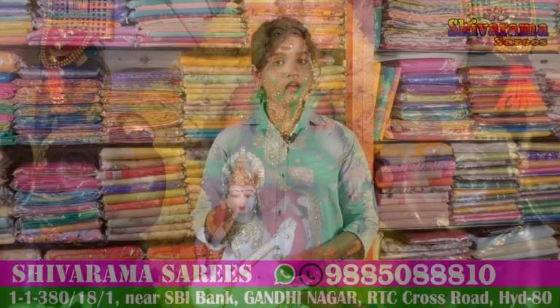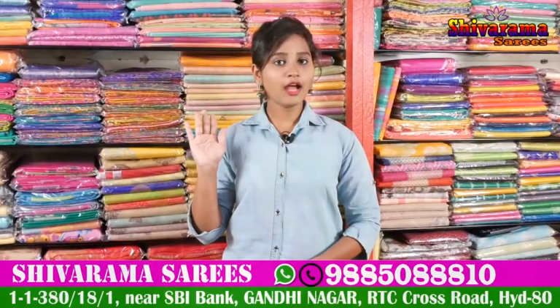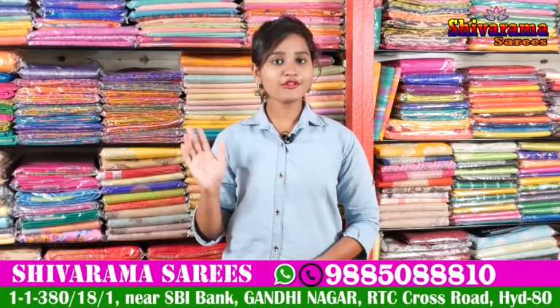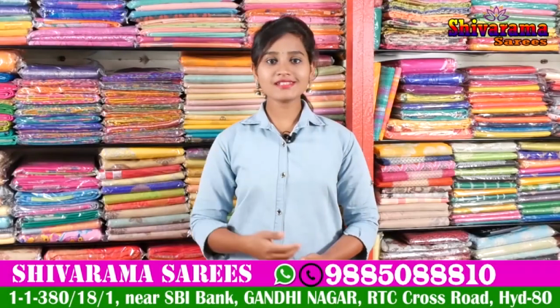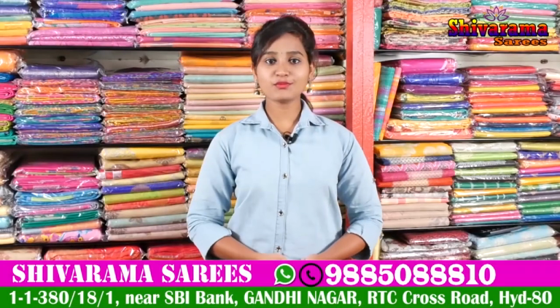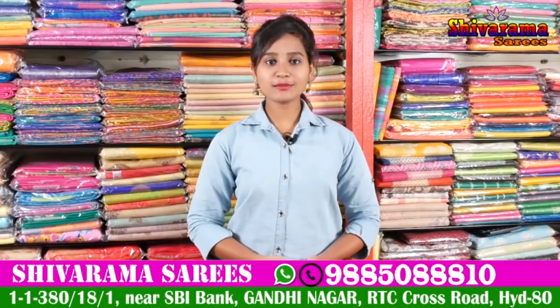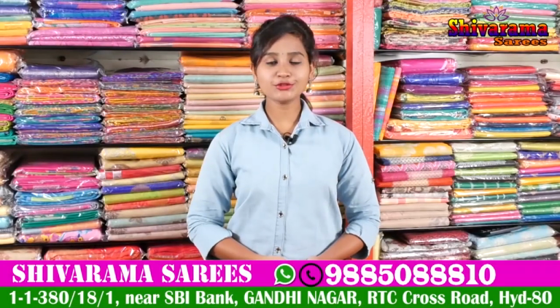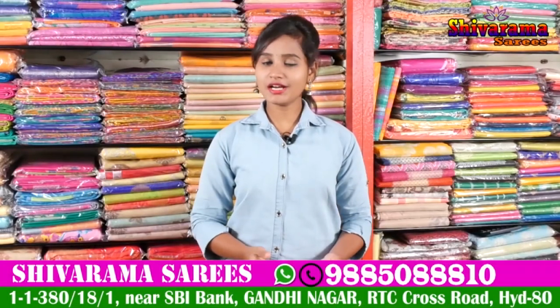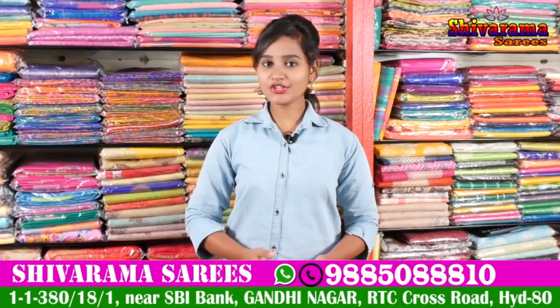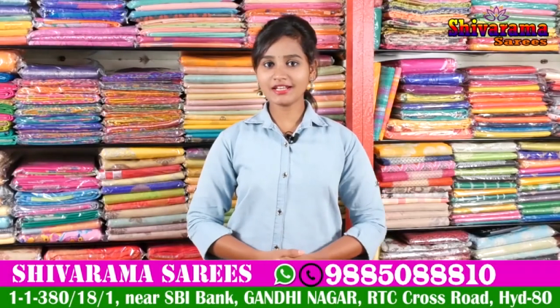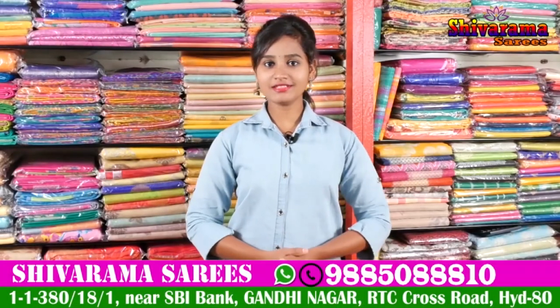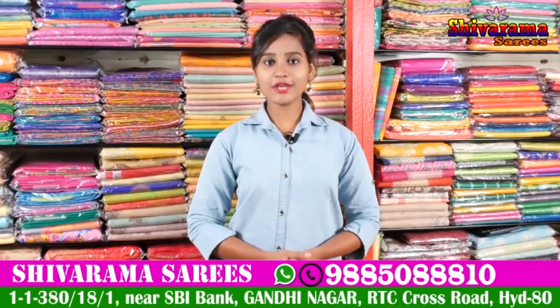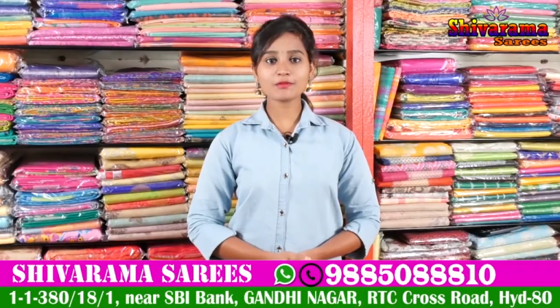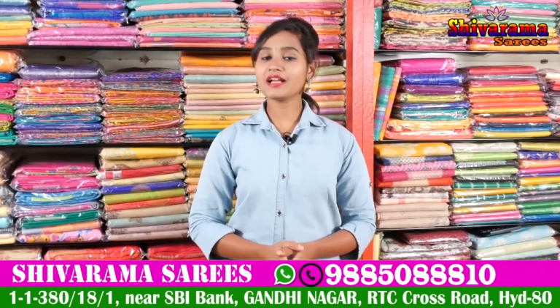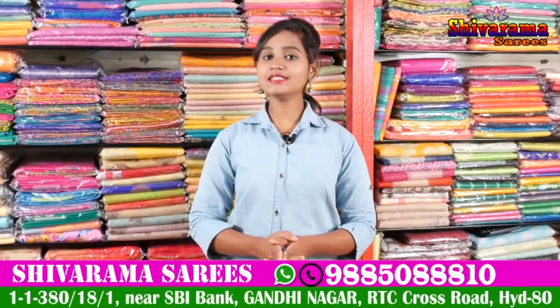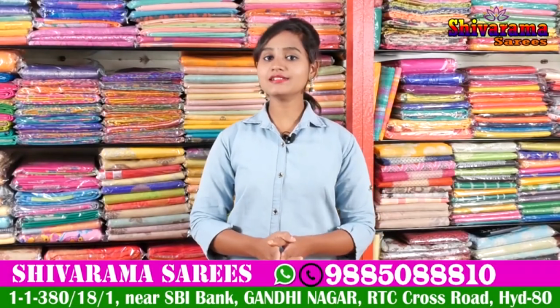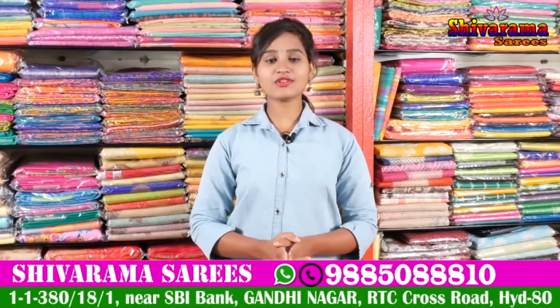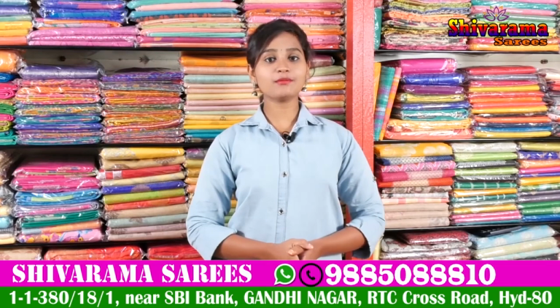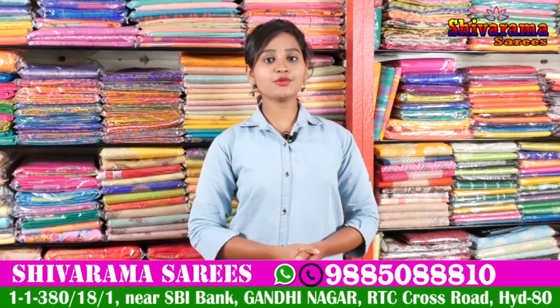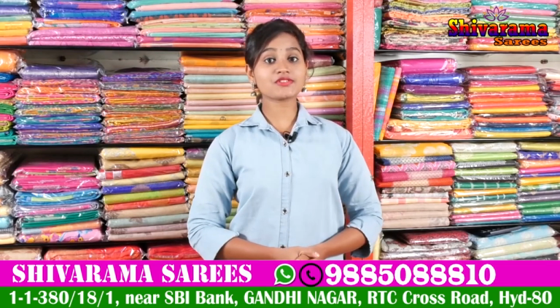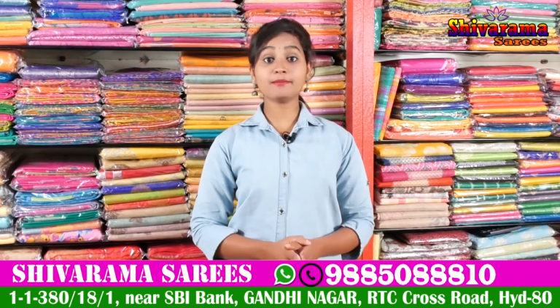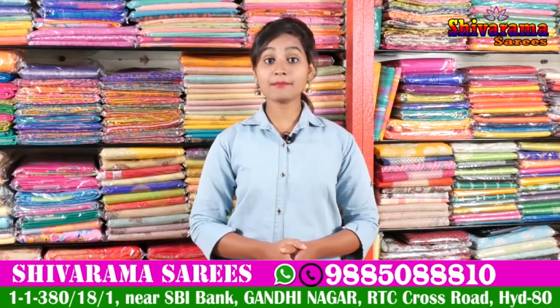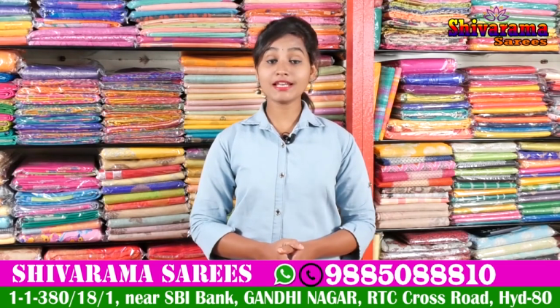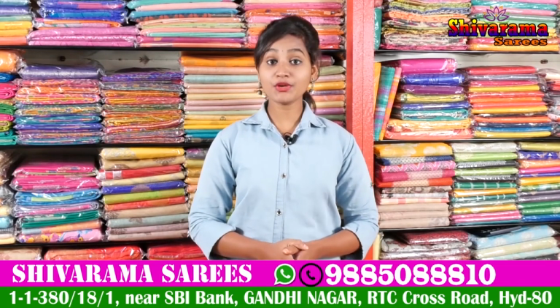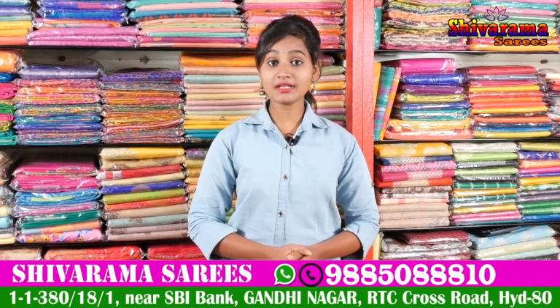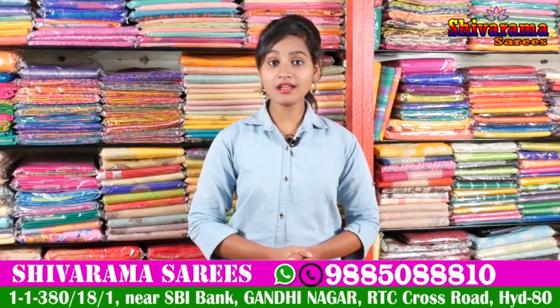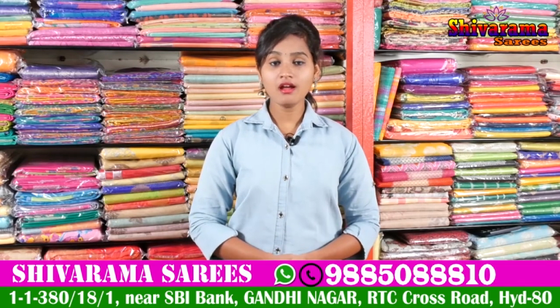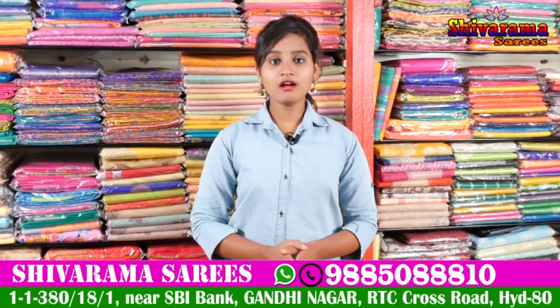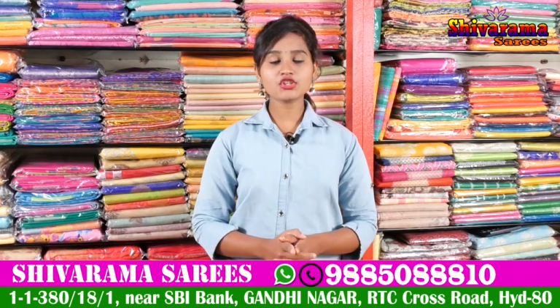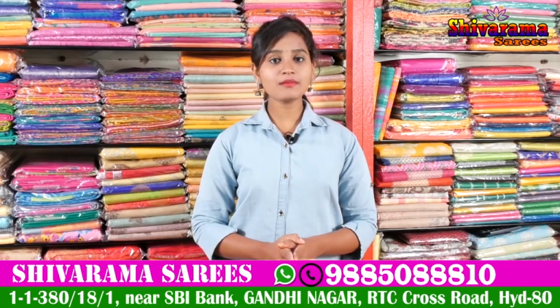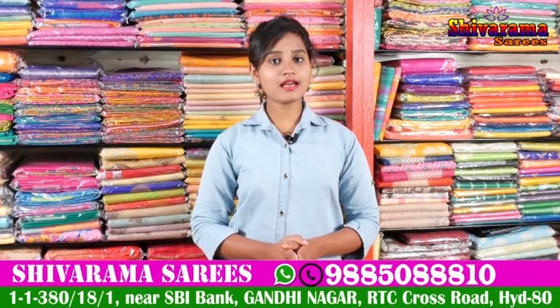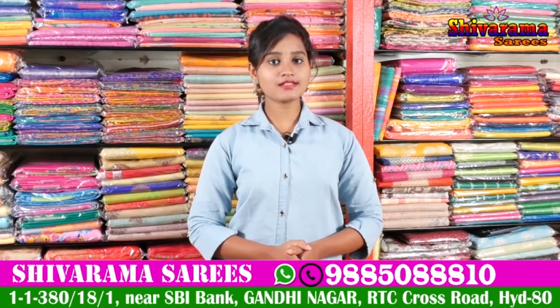Hi Friends! Welcome to our Channel! This is the Gandhi Street No. 2, State Bank Pakhan Unit 20, Ashivarama Saris.